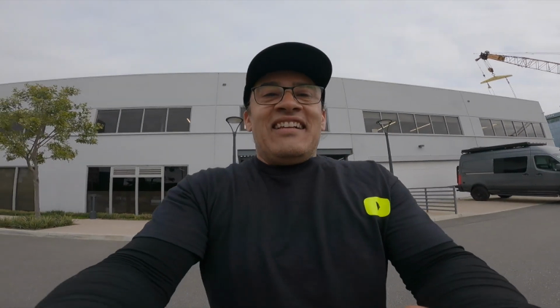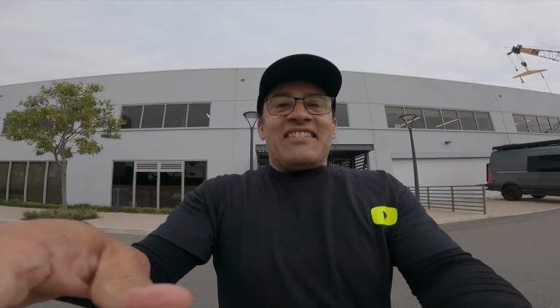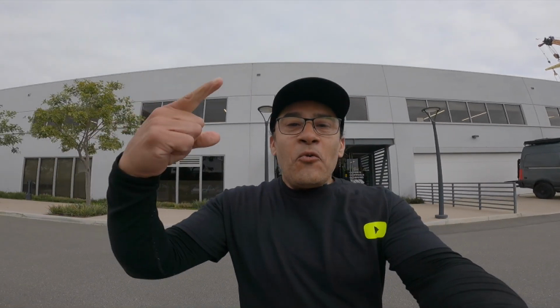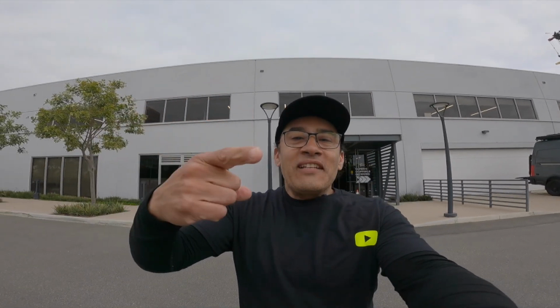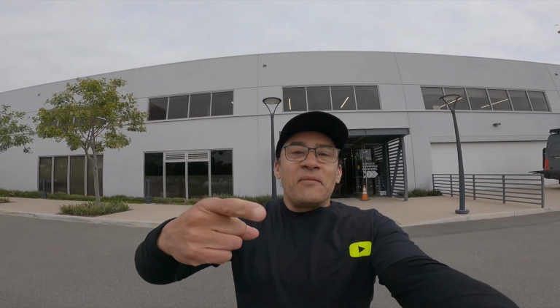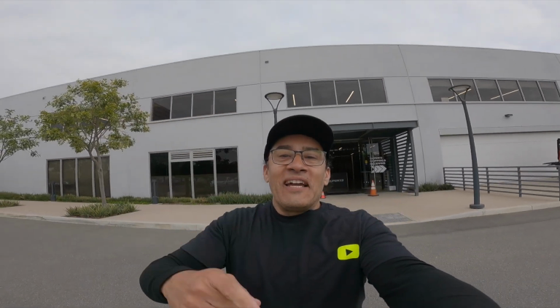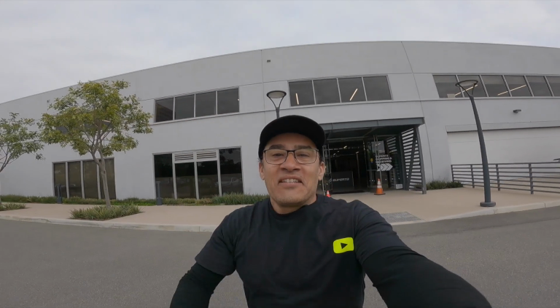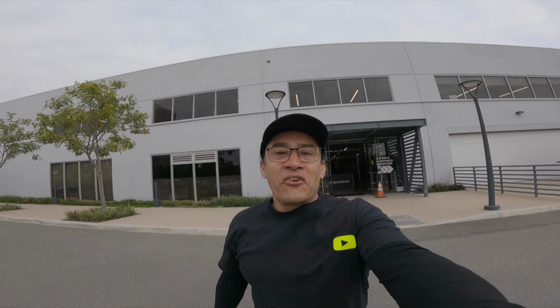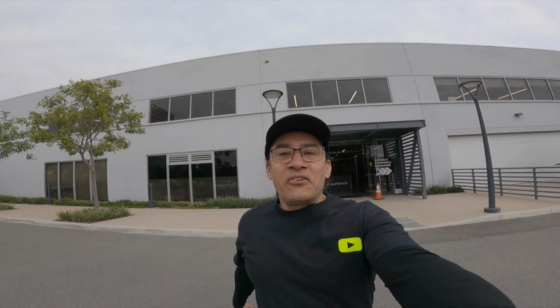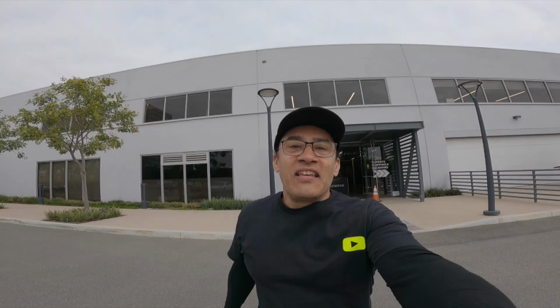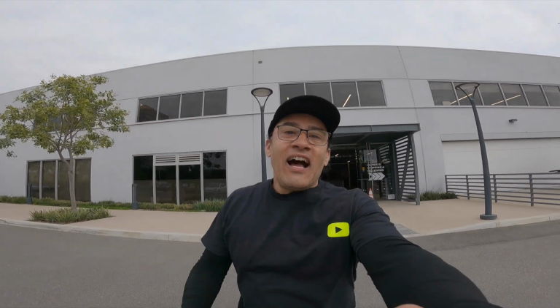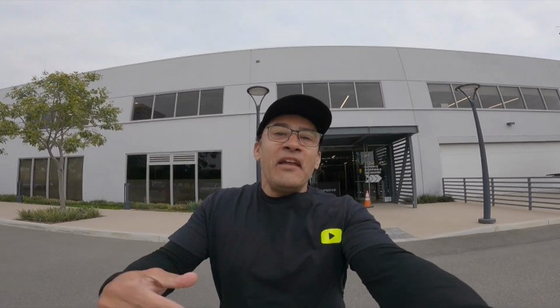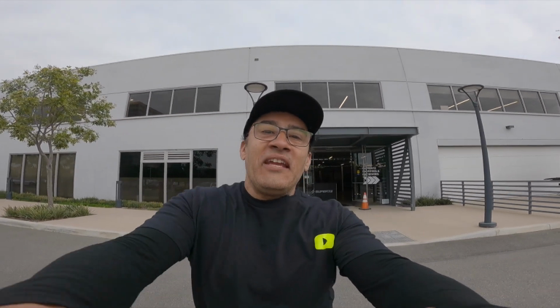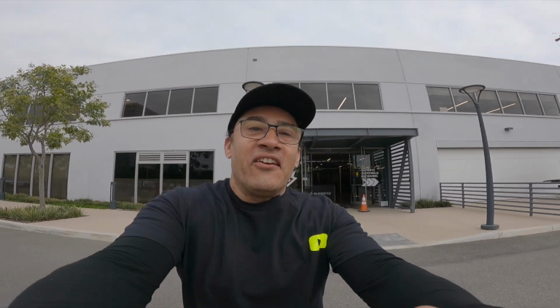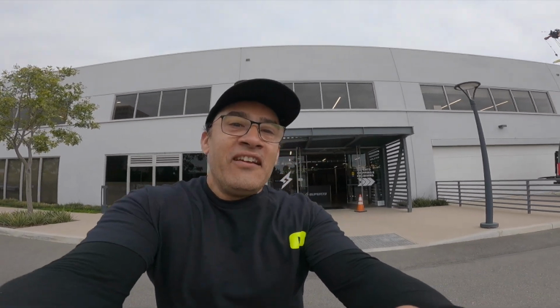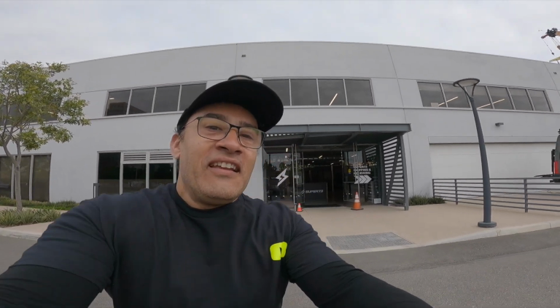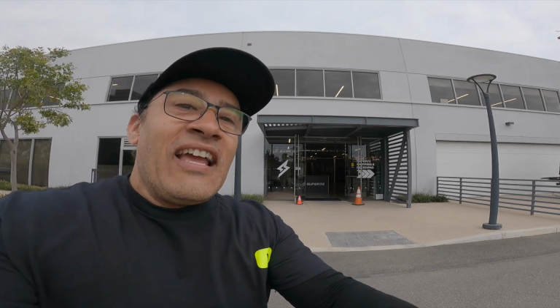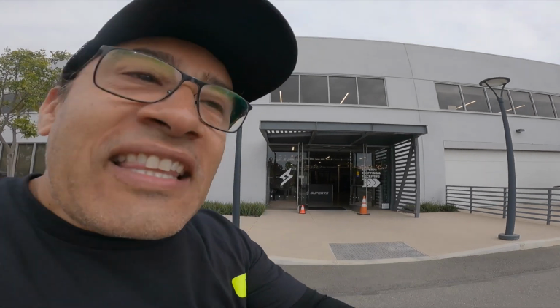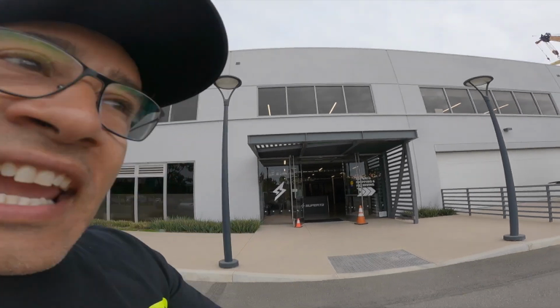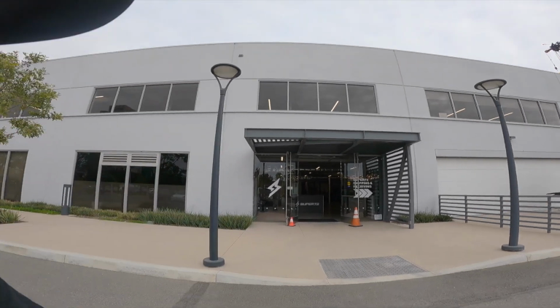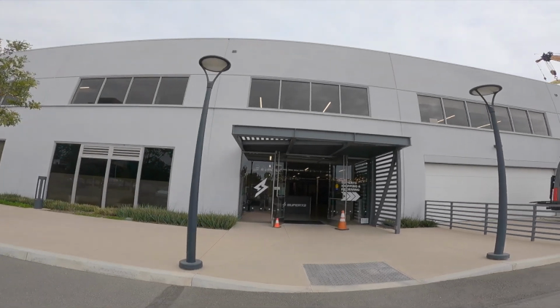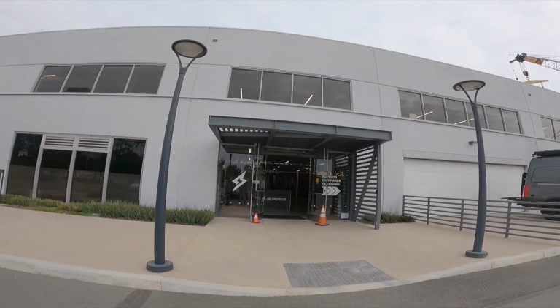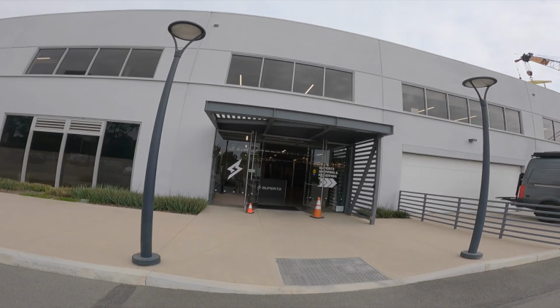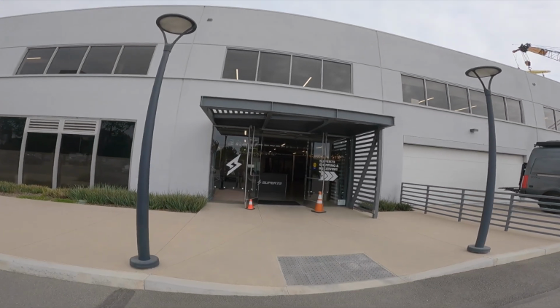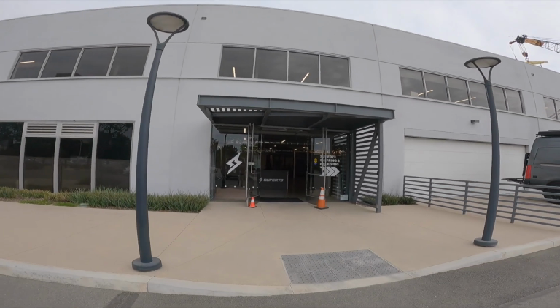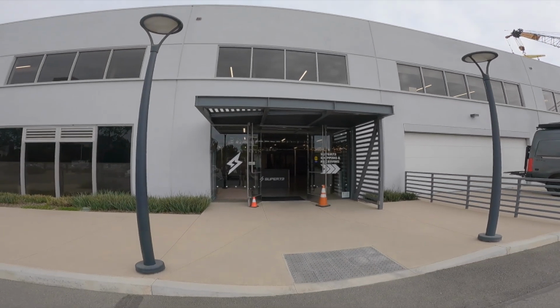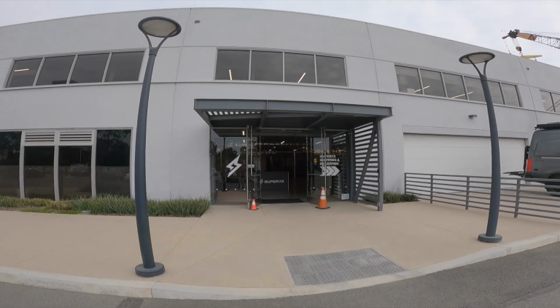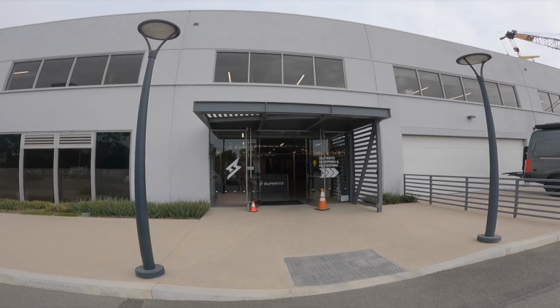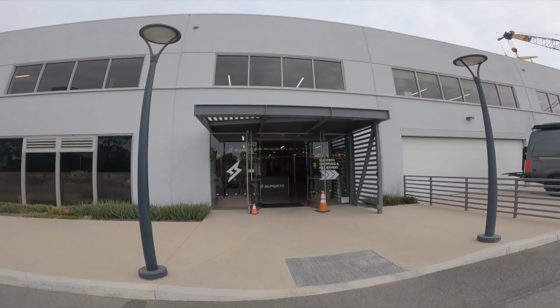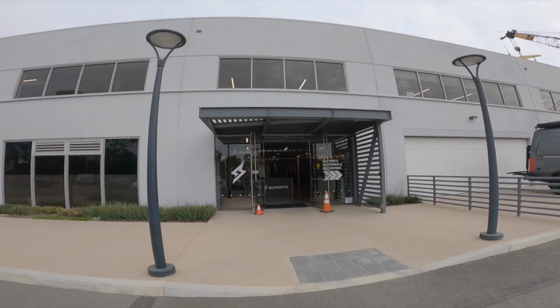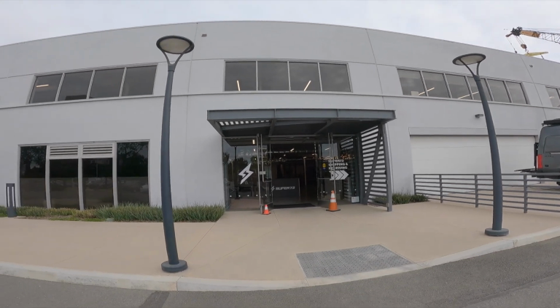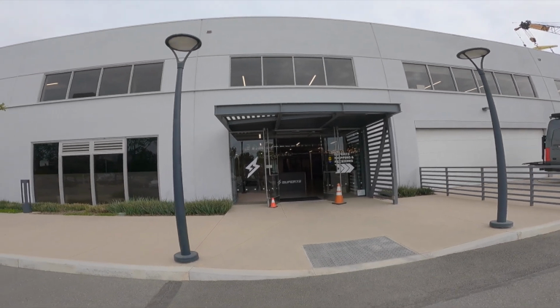So what is up, guys and girls? I am here at the HQ of Super 73.